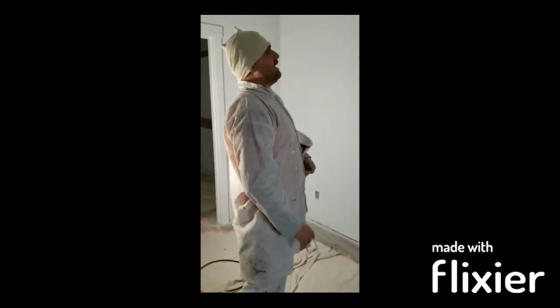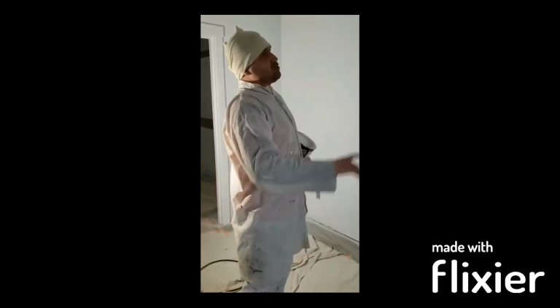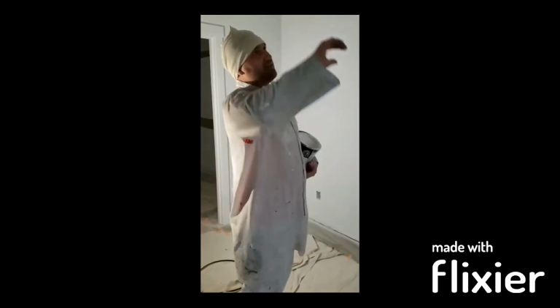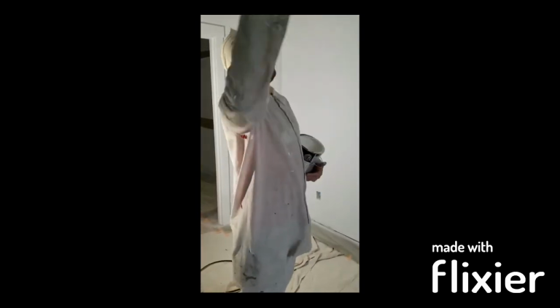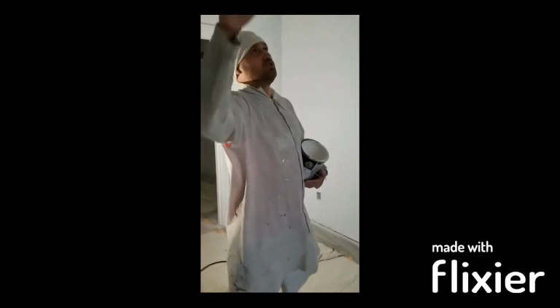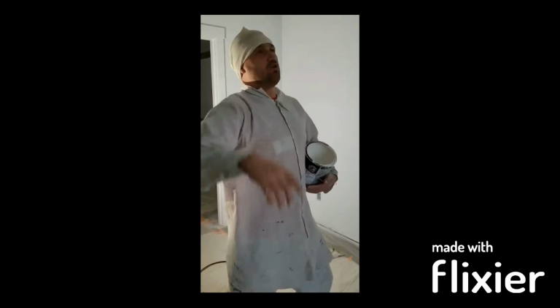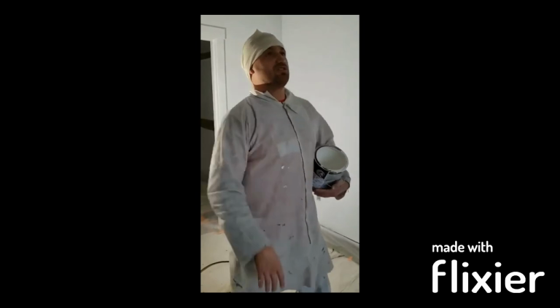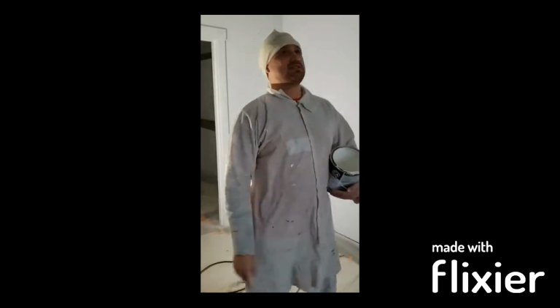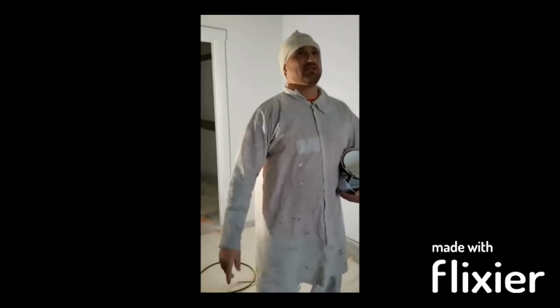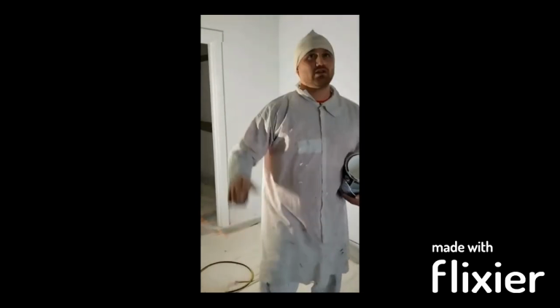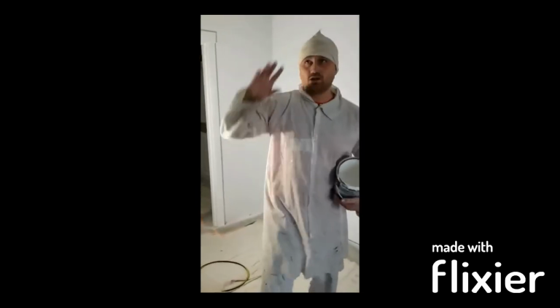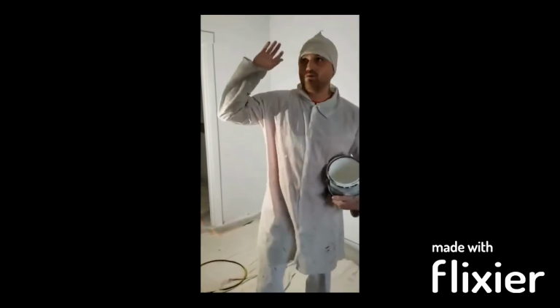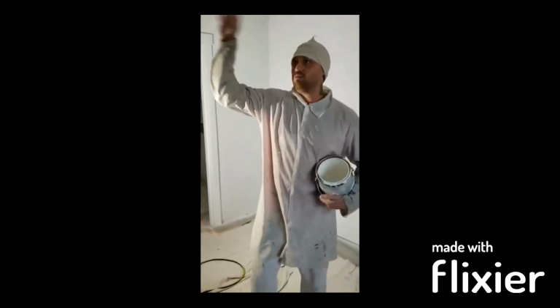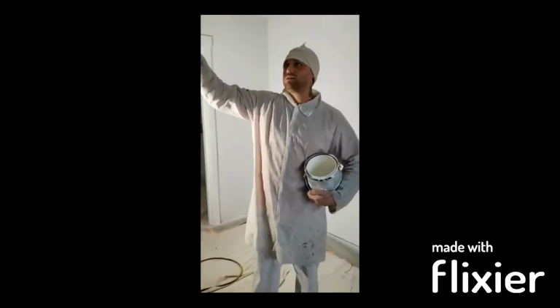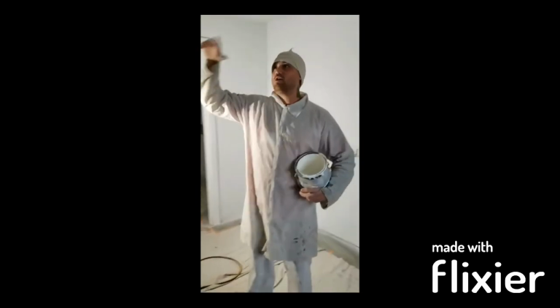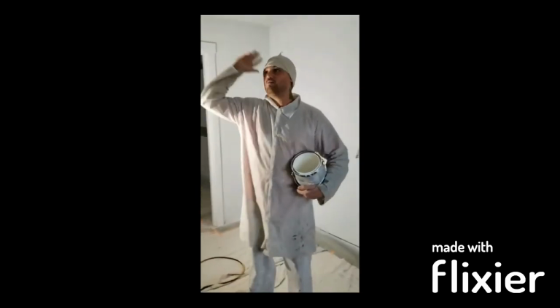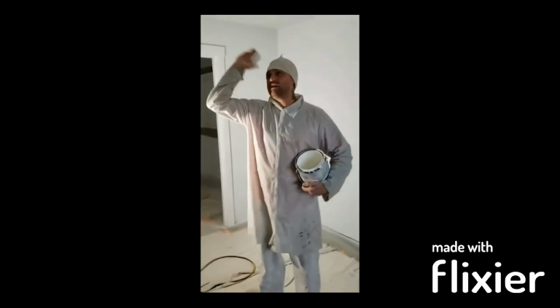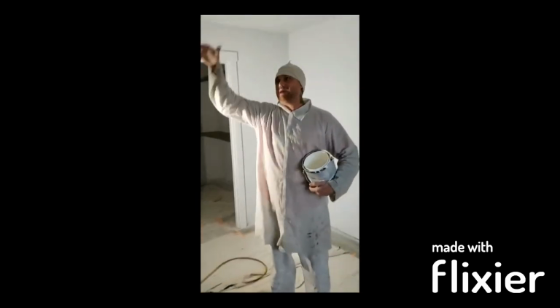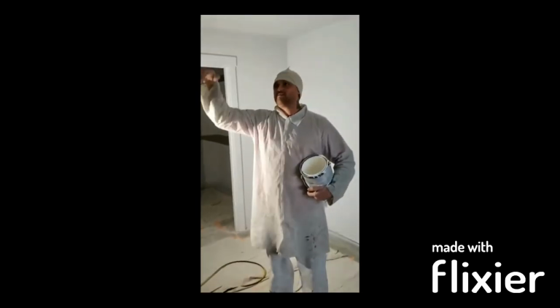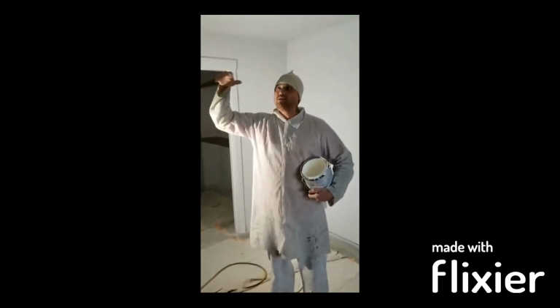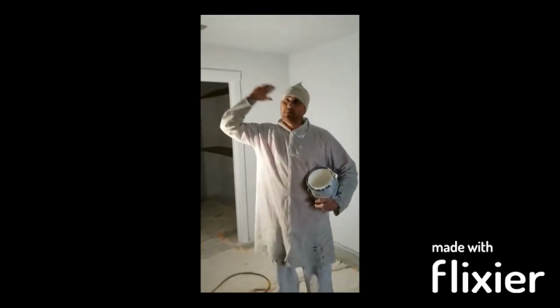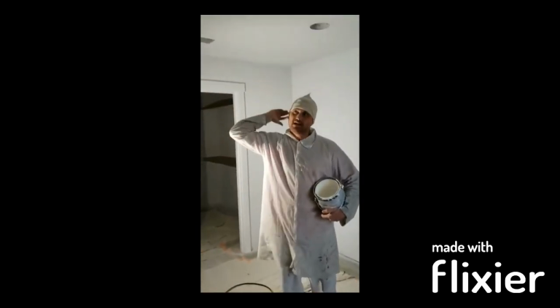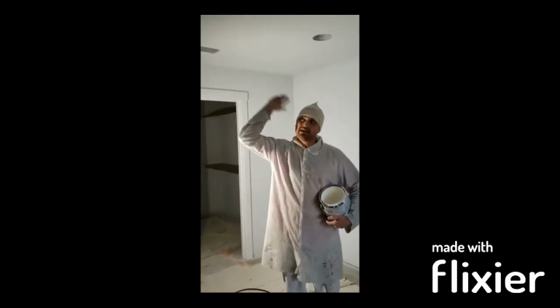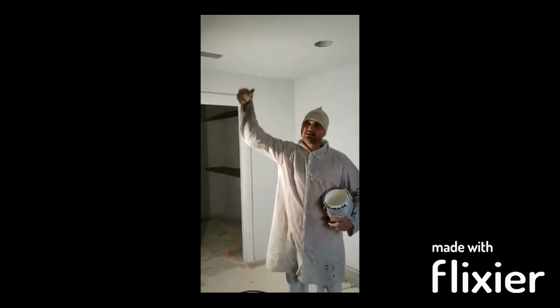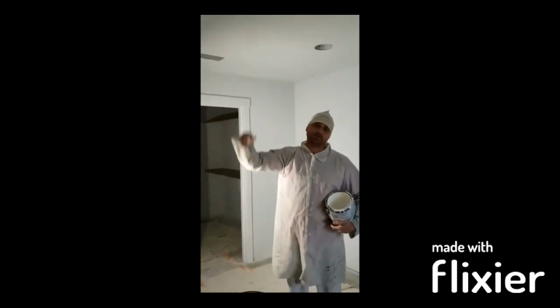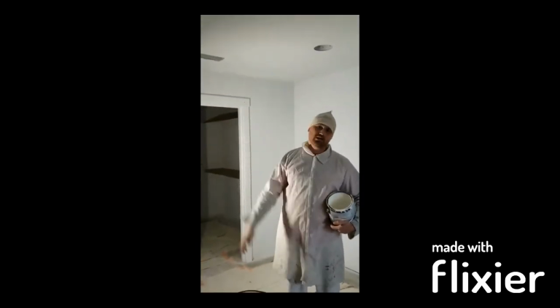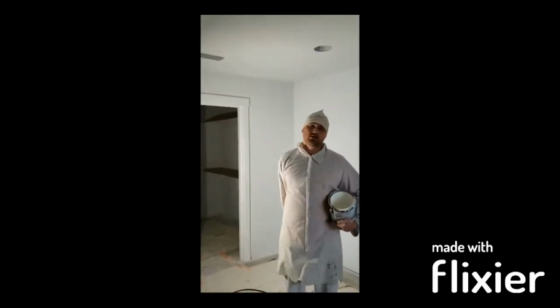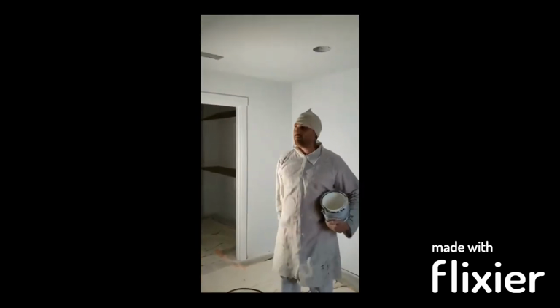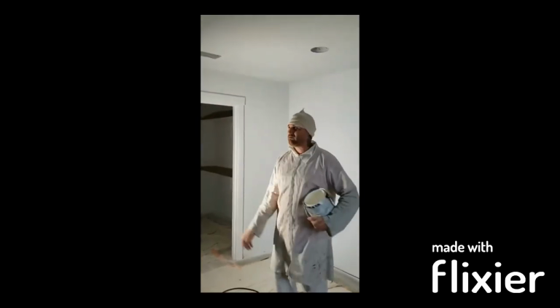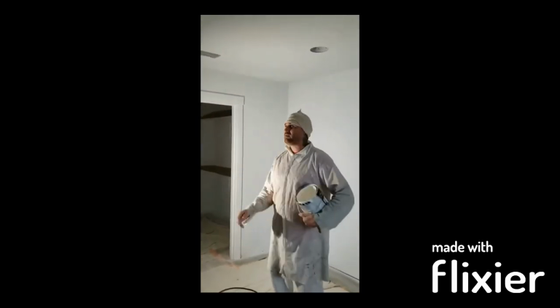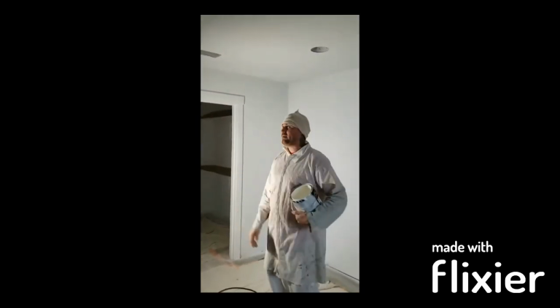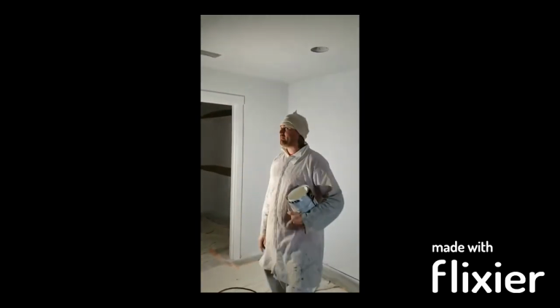What we're going to do now is go through and spray all the lids, all the ceilings. We're going to be using again Emerald - Sherwin-Williams interior flat. Very good product, the best products. Anyhow, so we're going to put two coats on the ceiling - we're going to go one coat, back roll it, come back, do another coat, back roll it again.